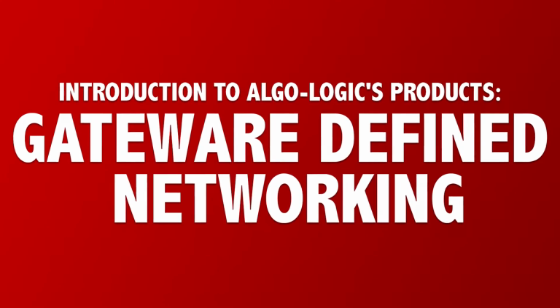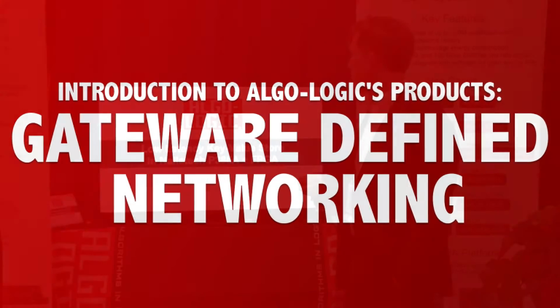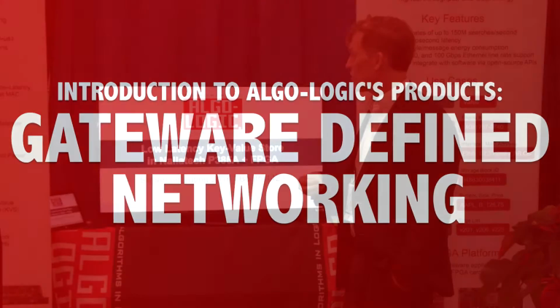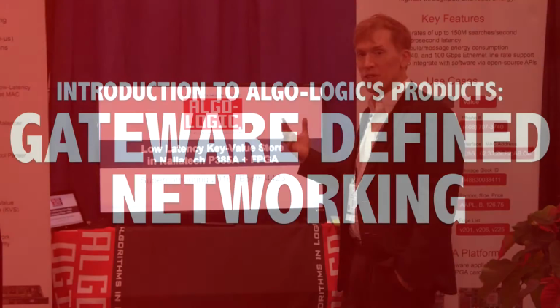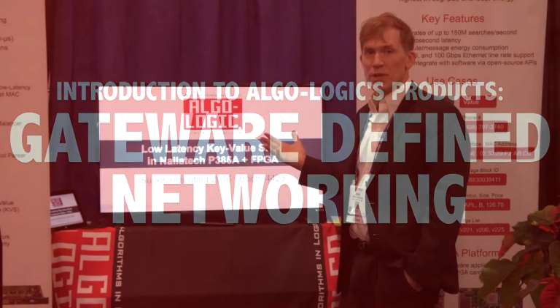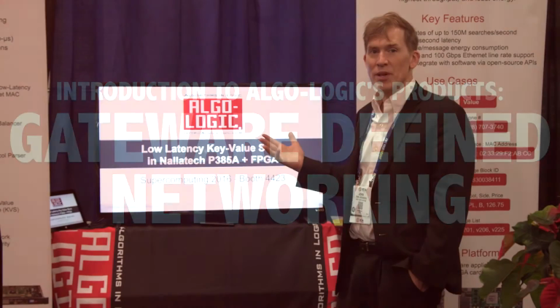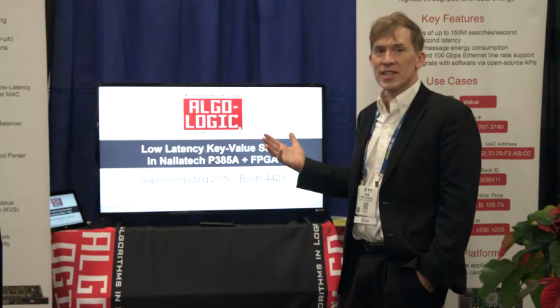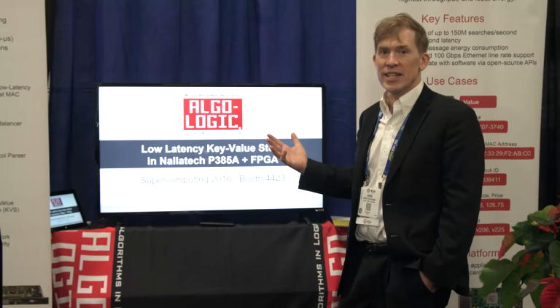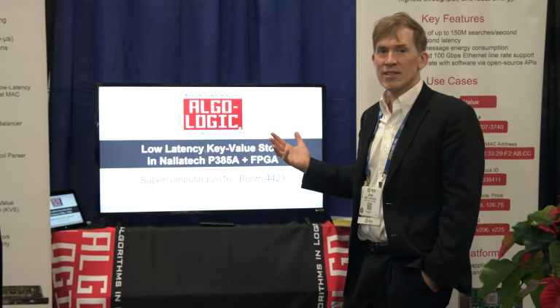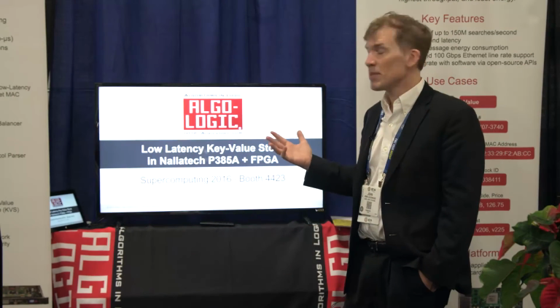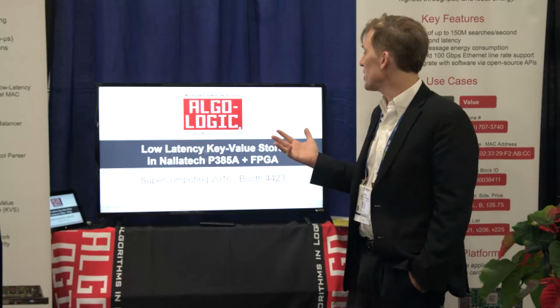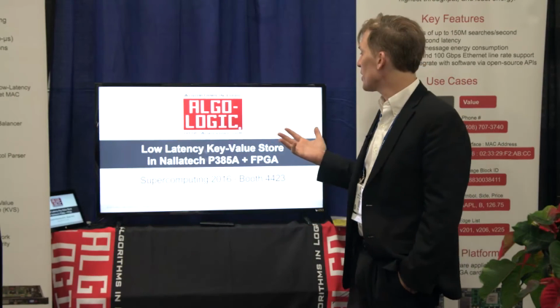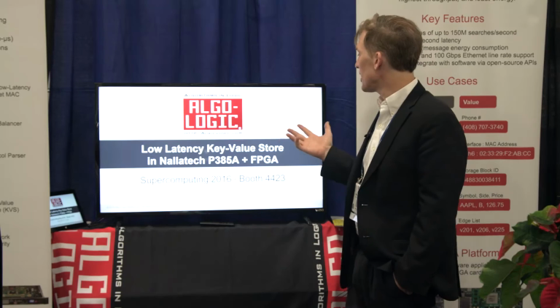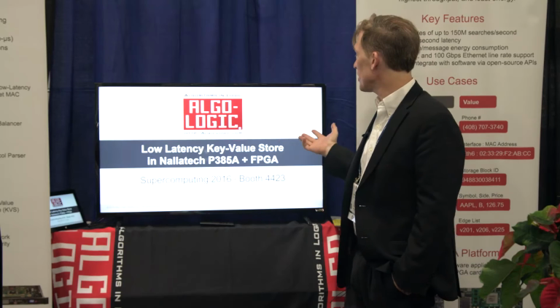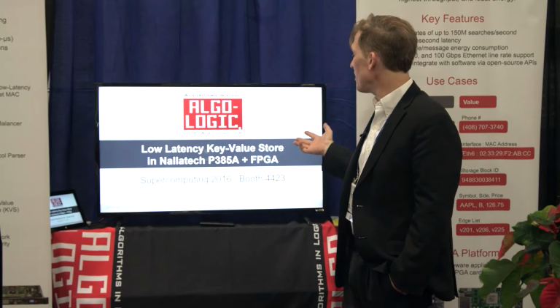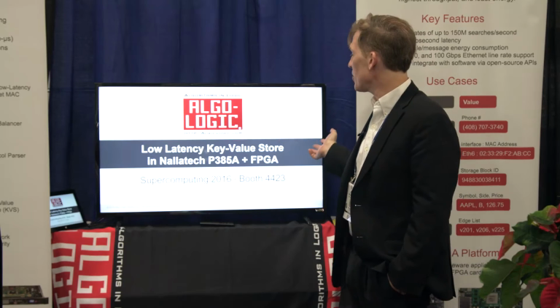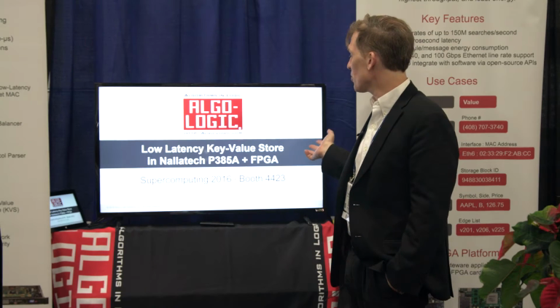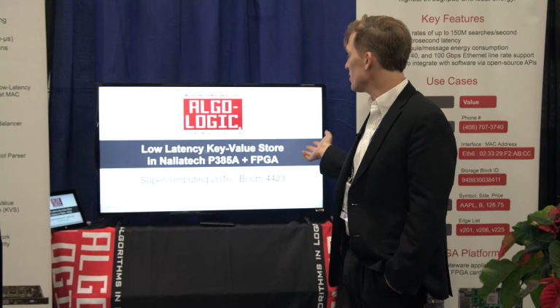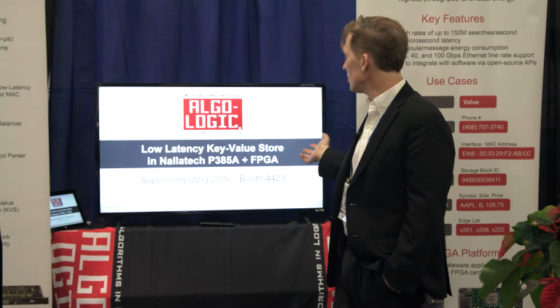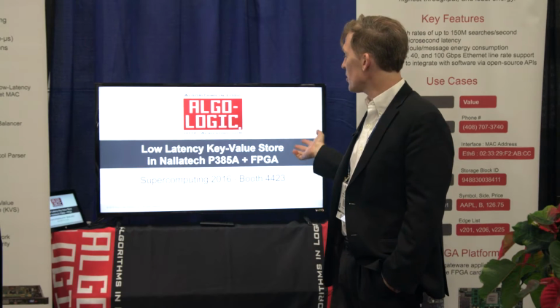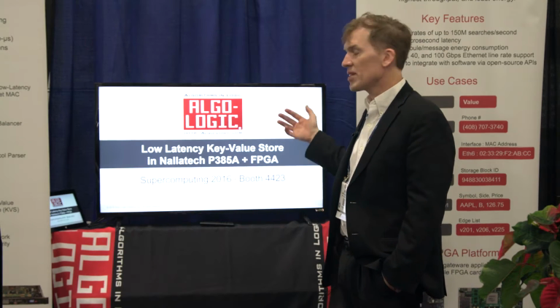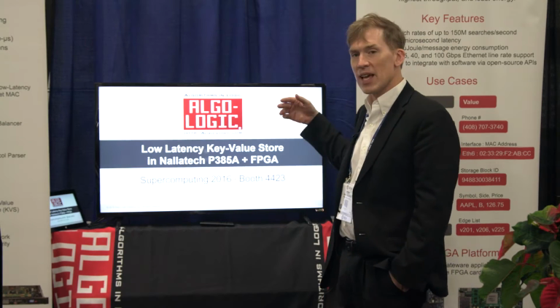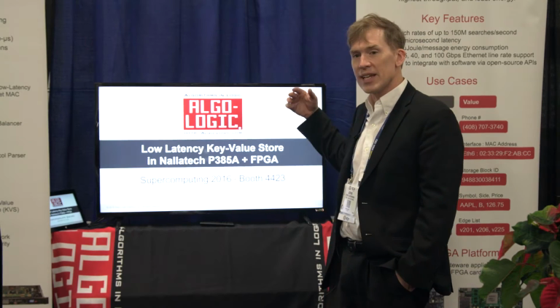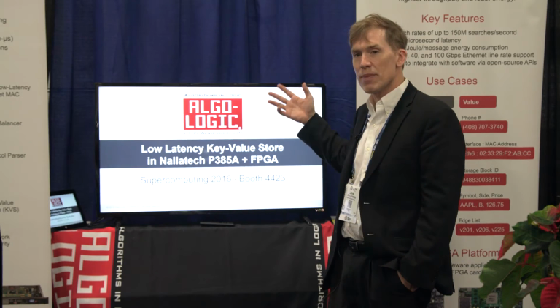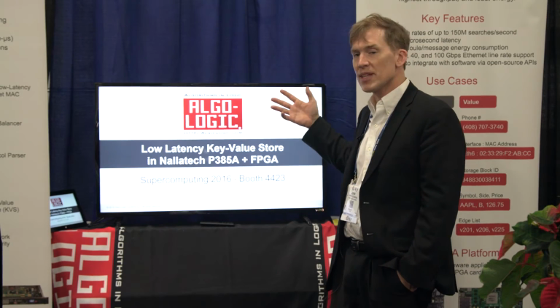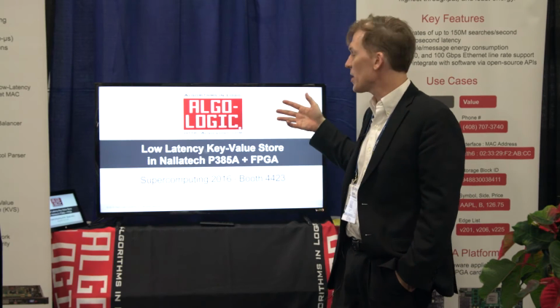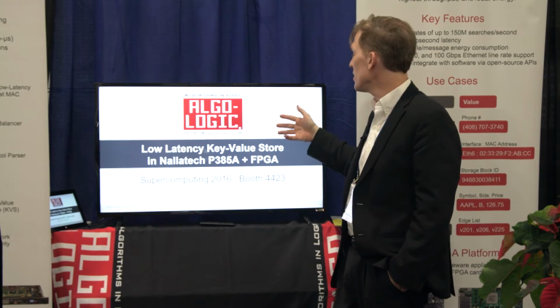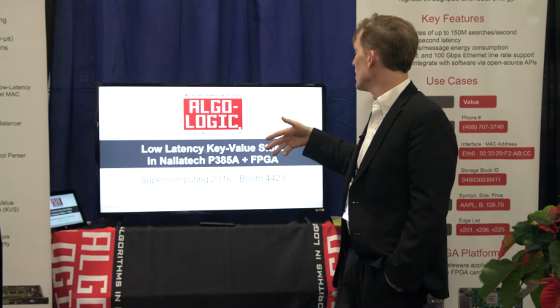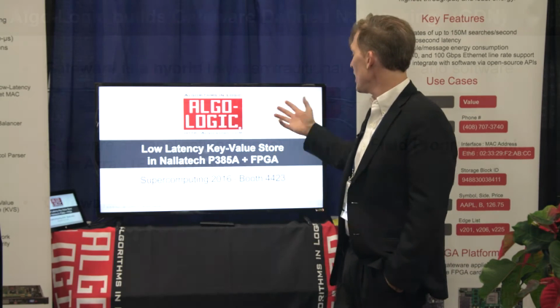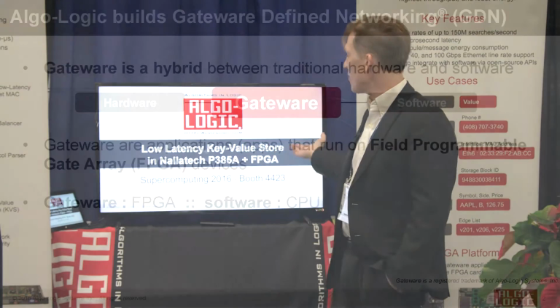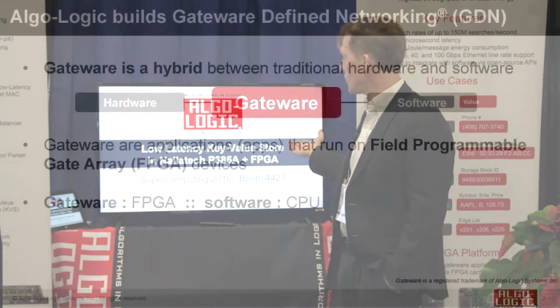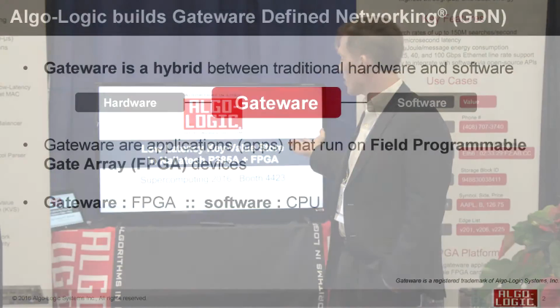We're here at Supercomputing 16, demonstrating the Algologic Key Value Store. This is a database that's running in an FPGA card.